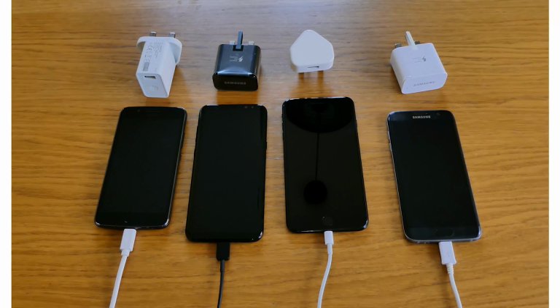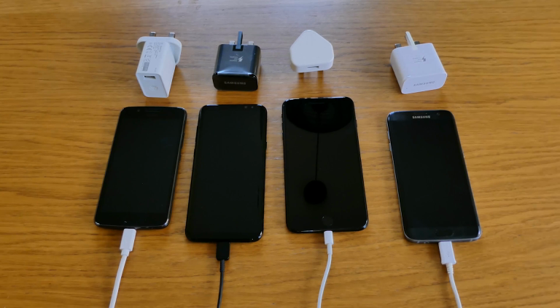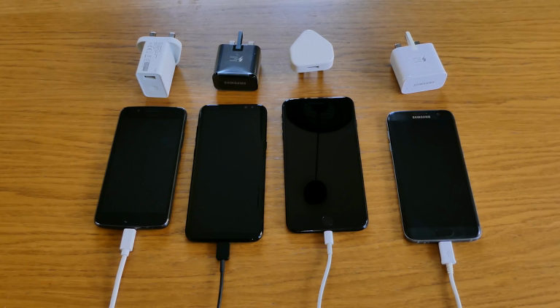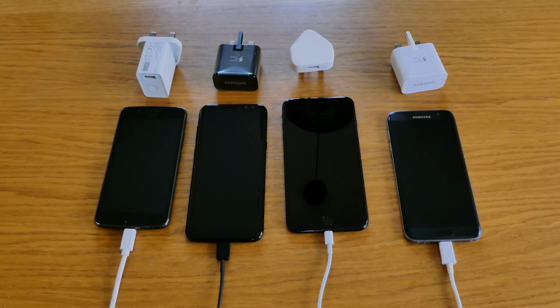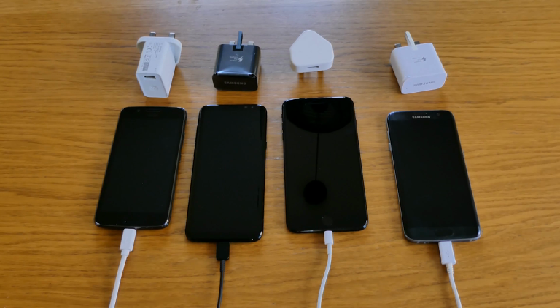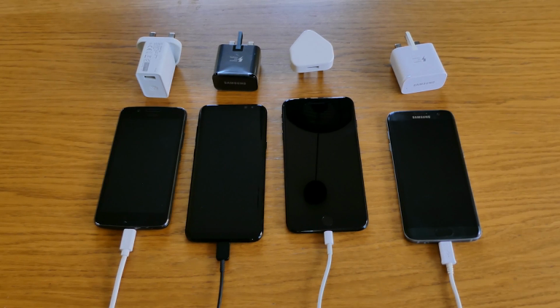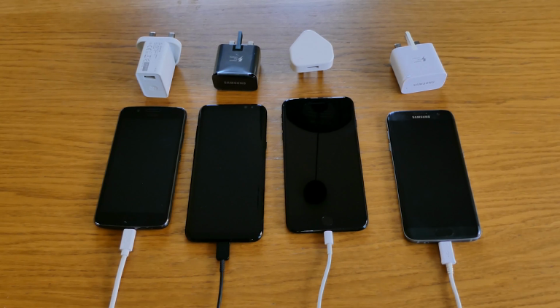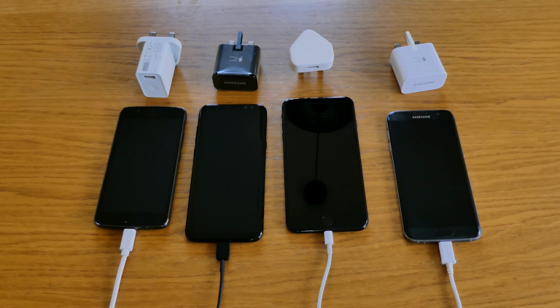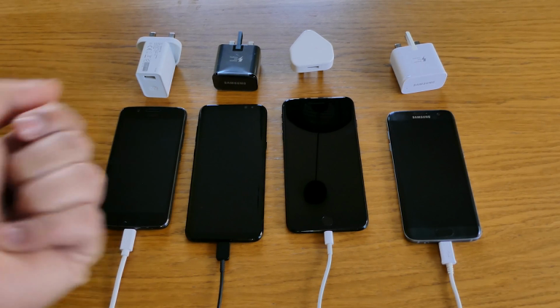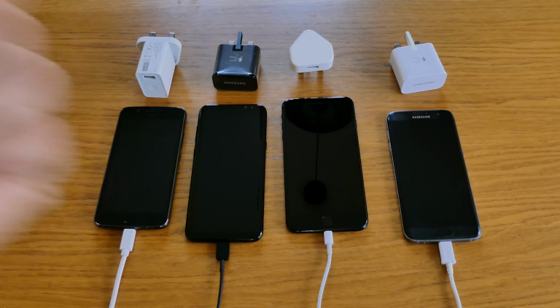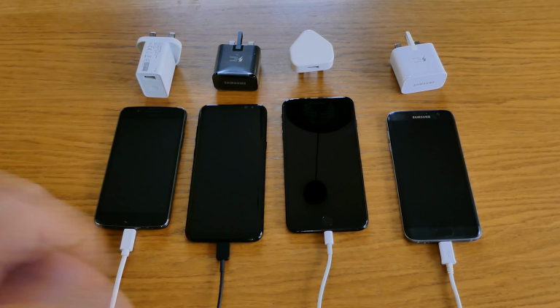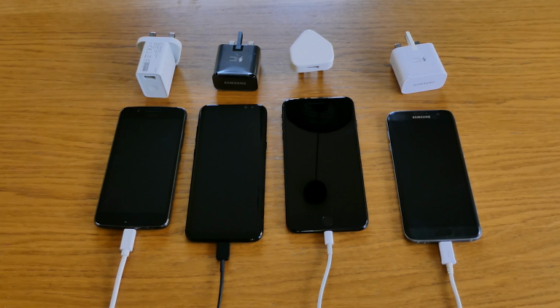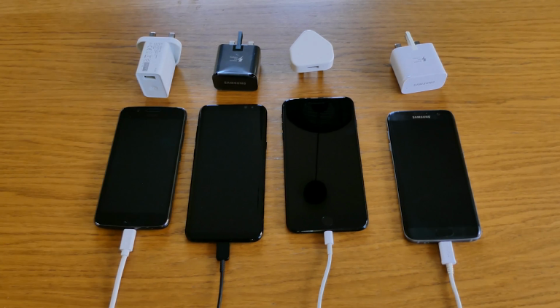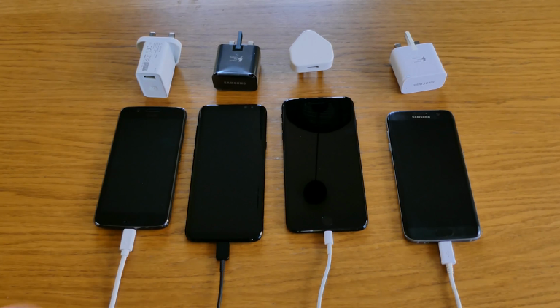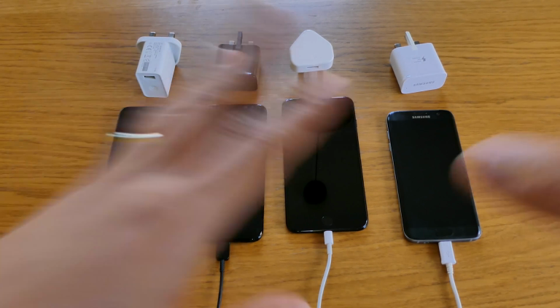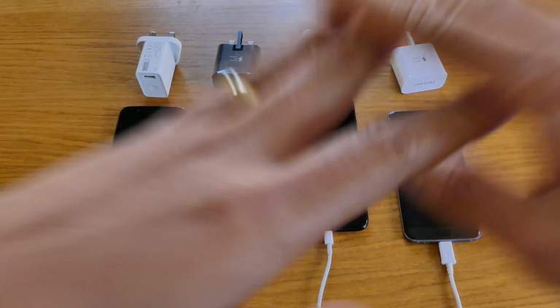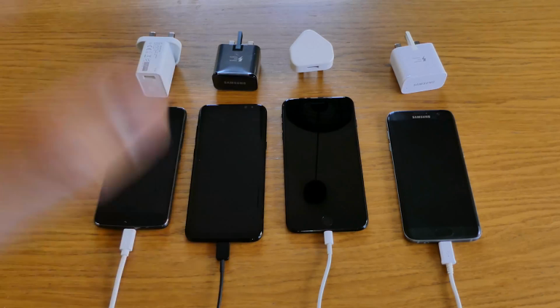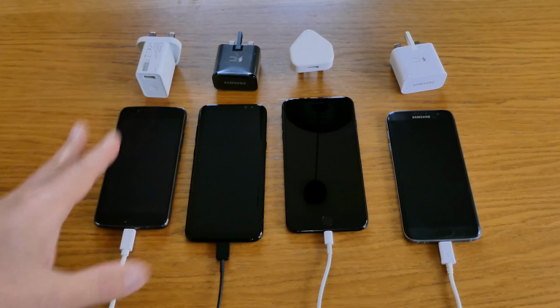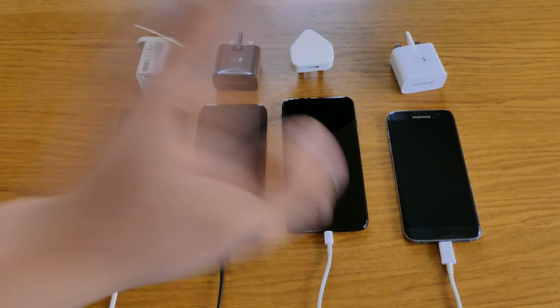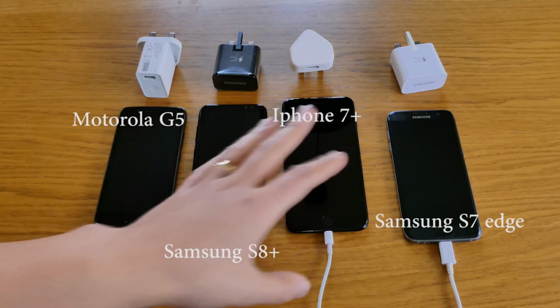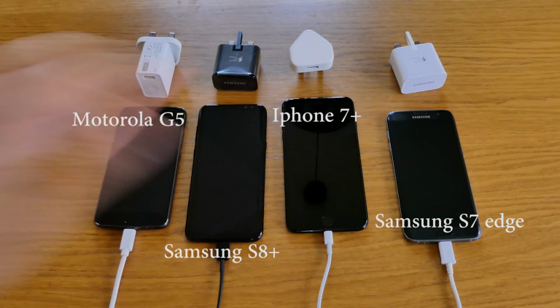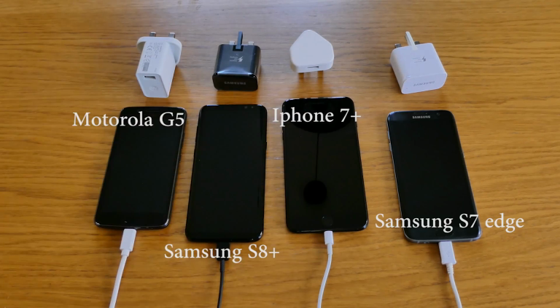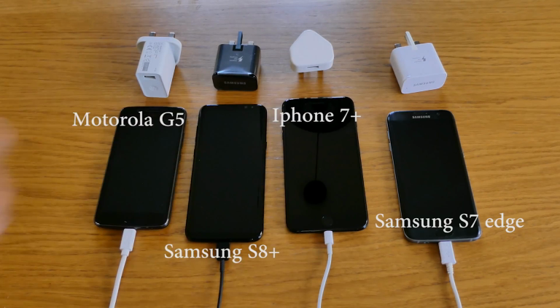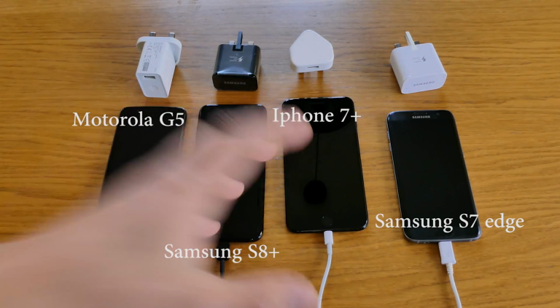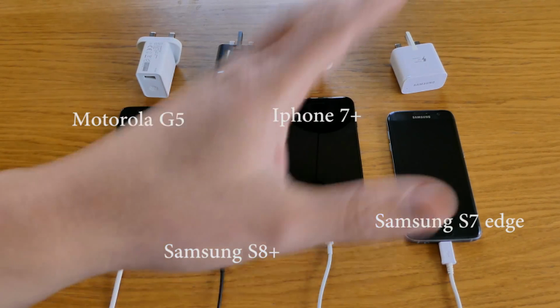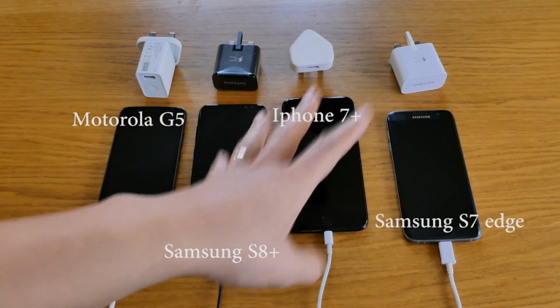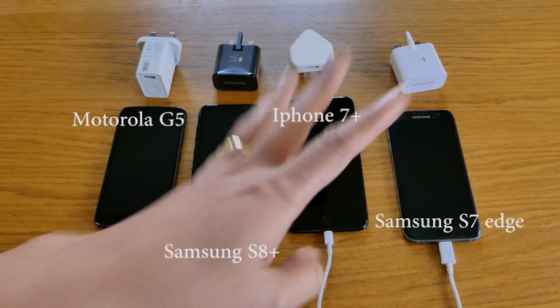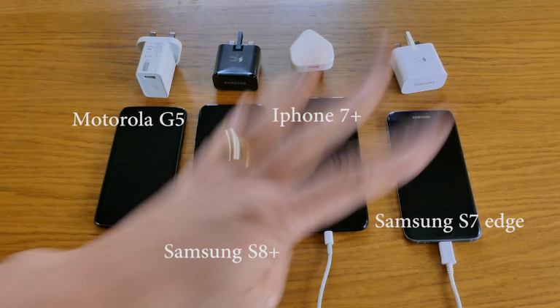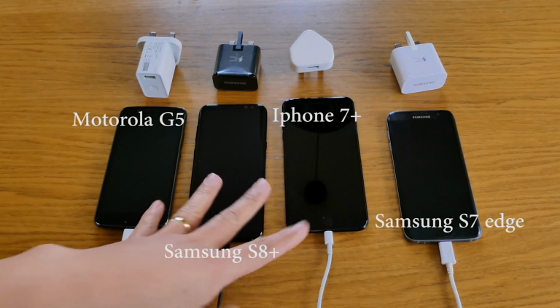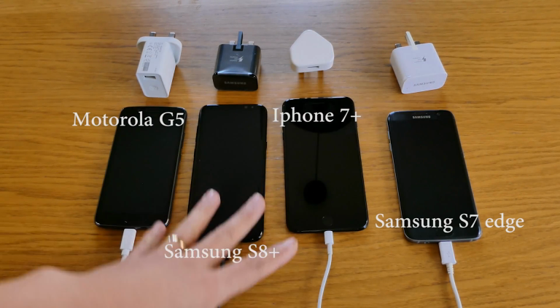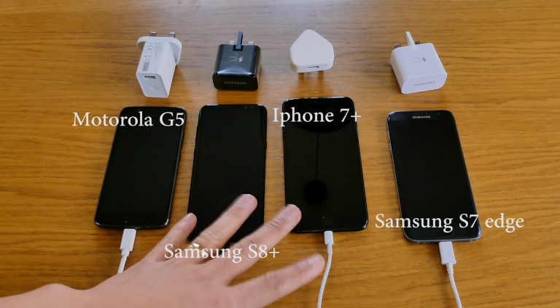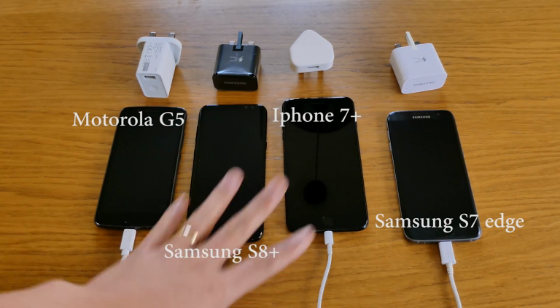Hello there guys! Welcome to Stere Tech and today we're going to test the charging capabilities of these four mobile phones.